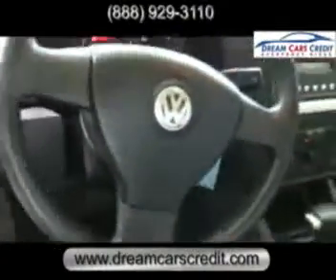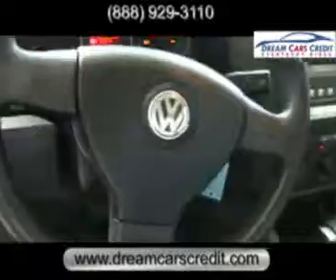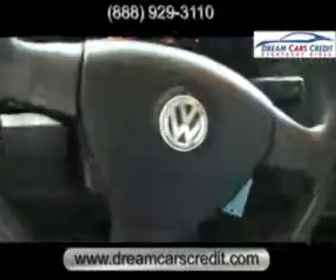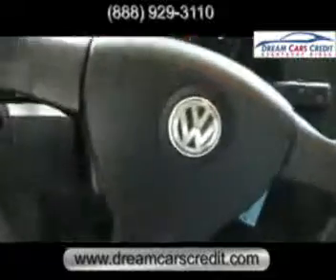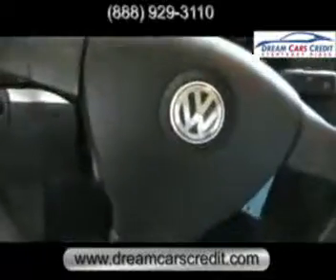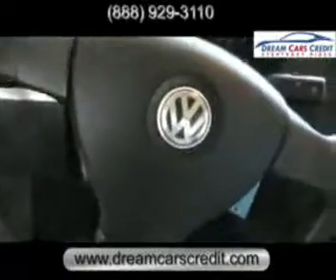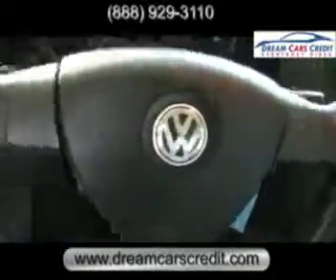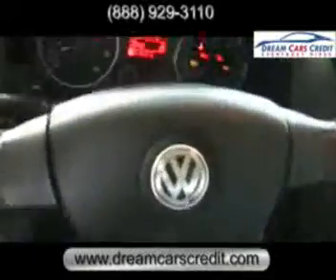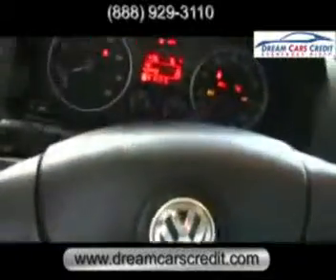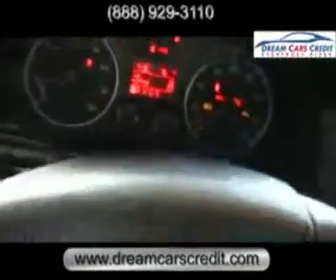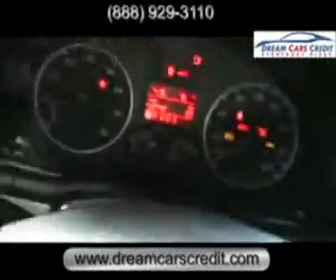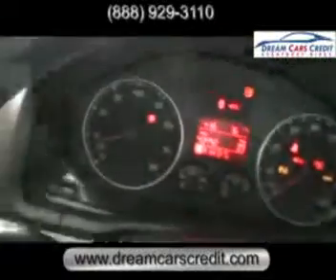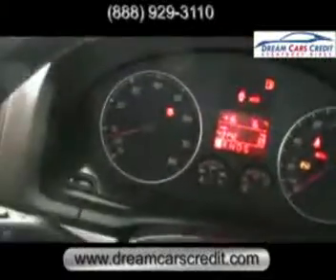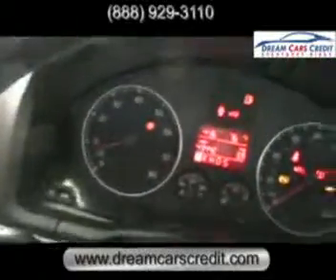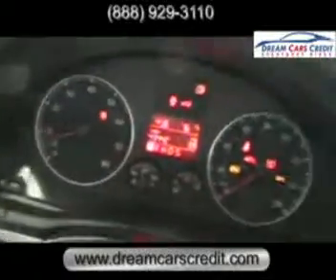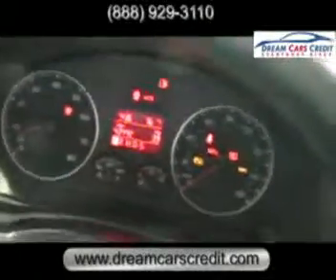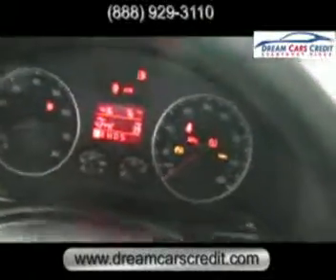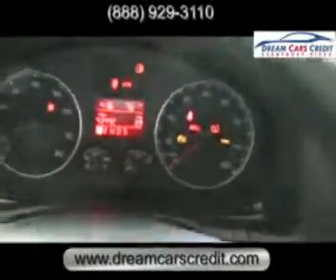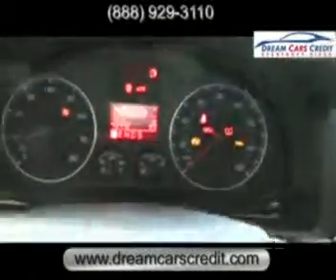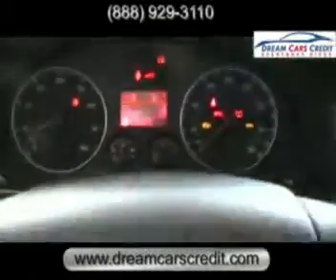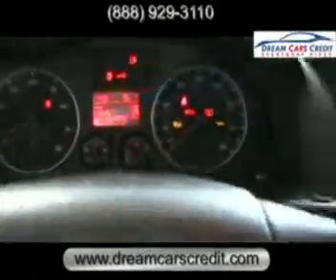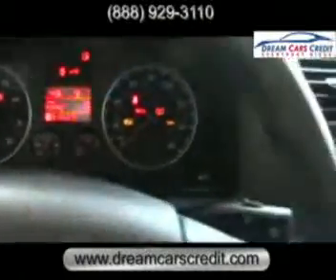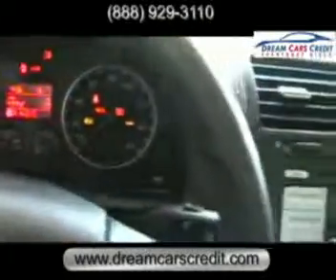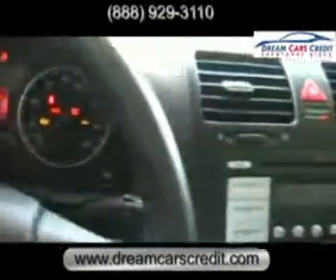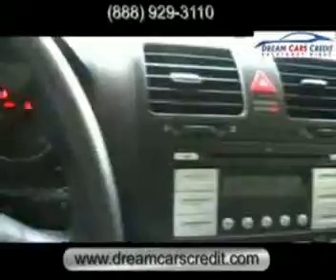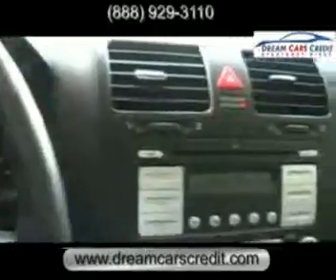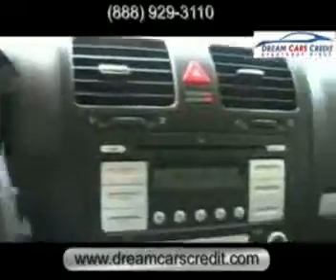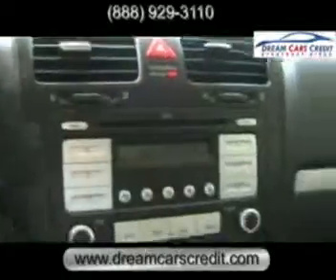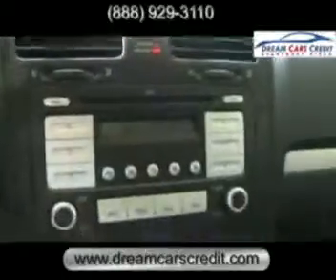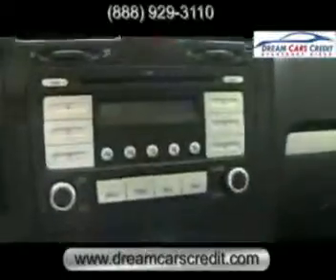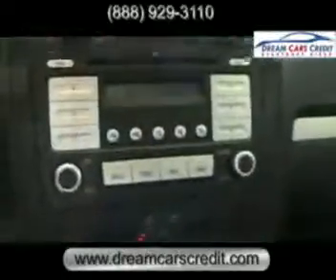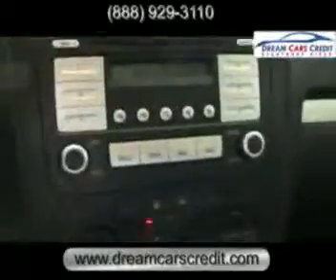Packed full of features such as traction control, heated exterior mirrors, Volkswagen's premium single-disc audio system, and a tire pressure monitoring system.